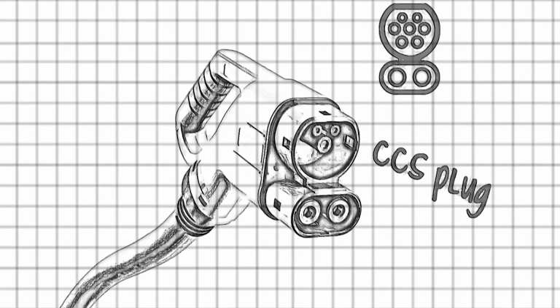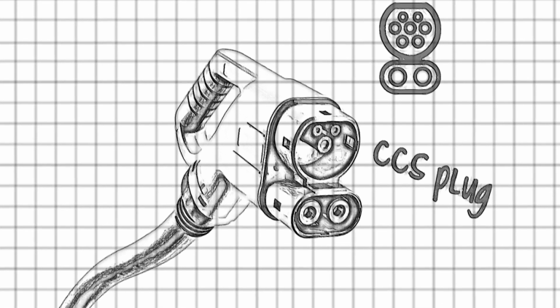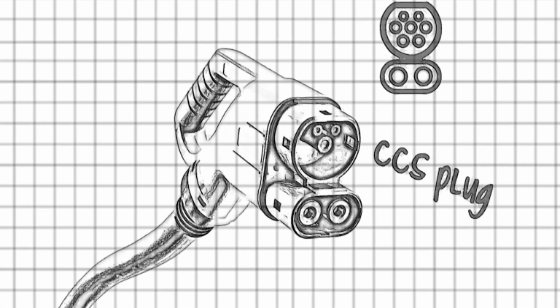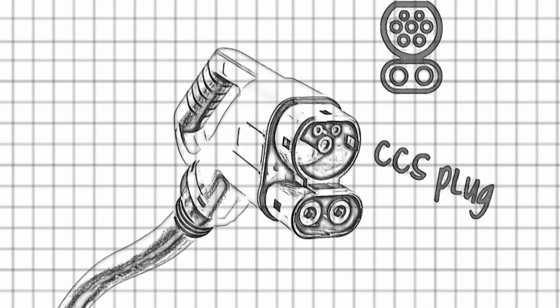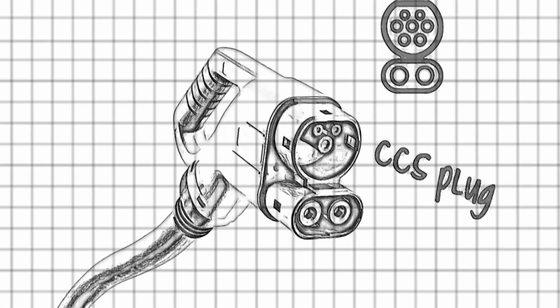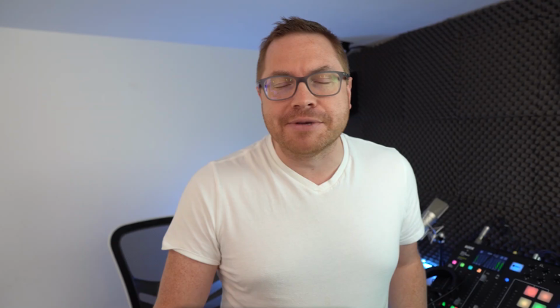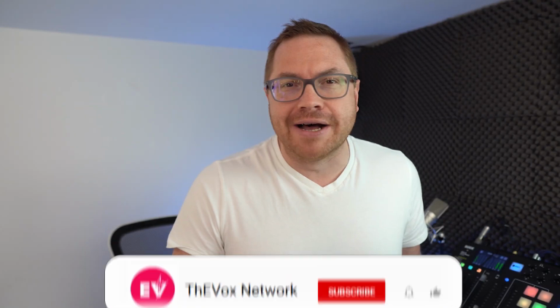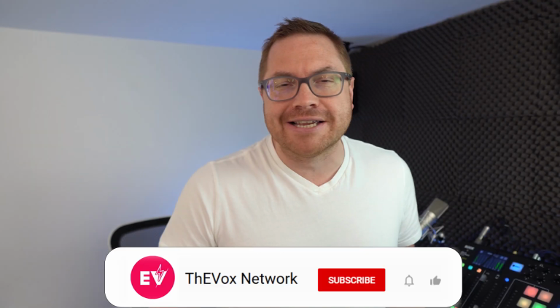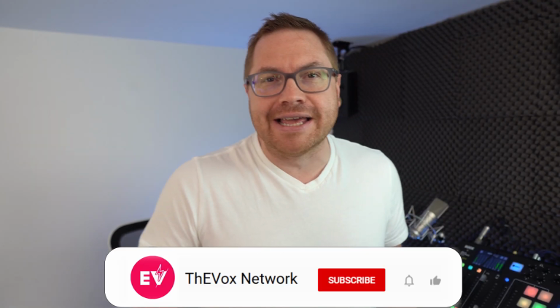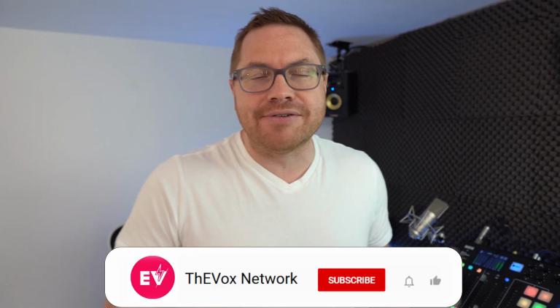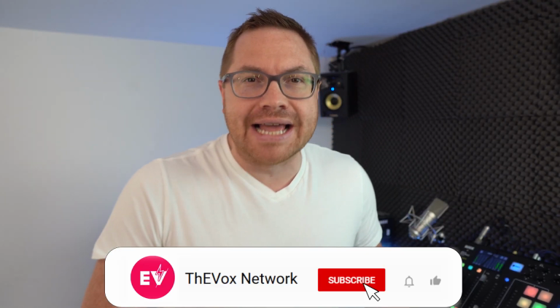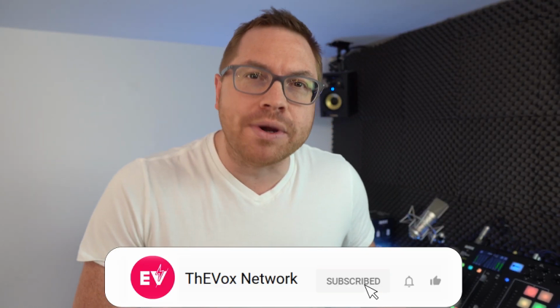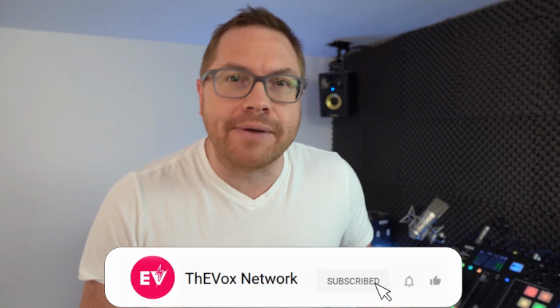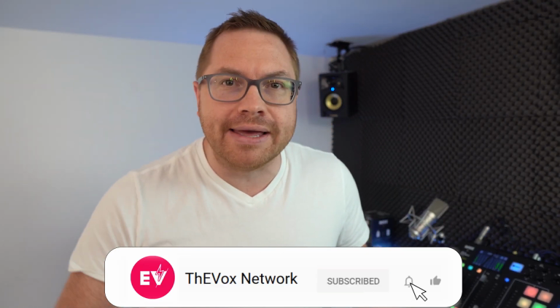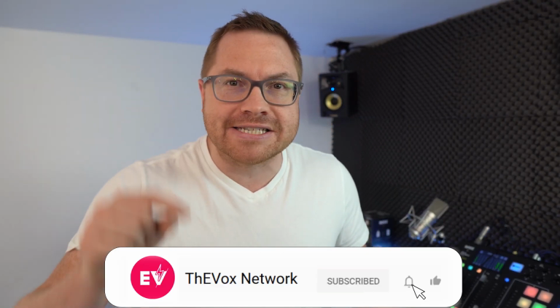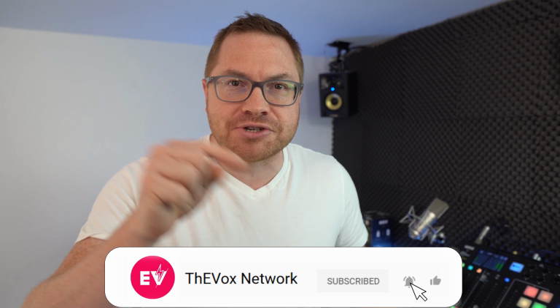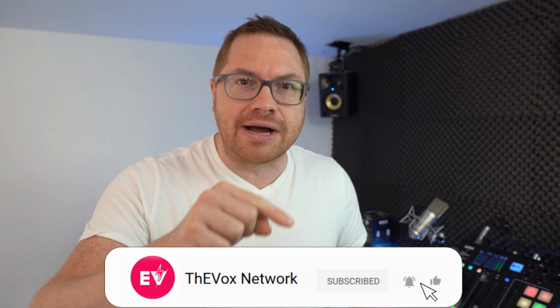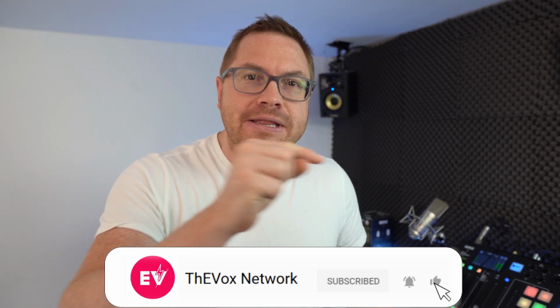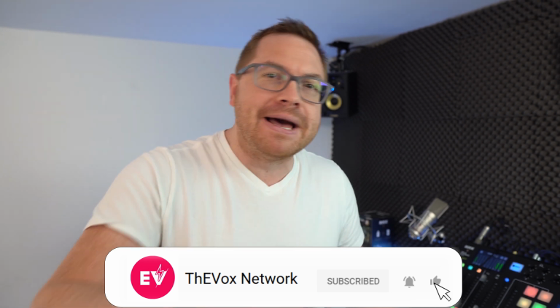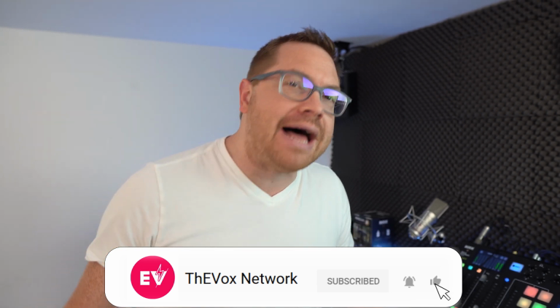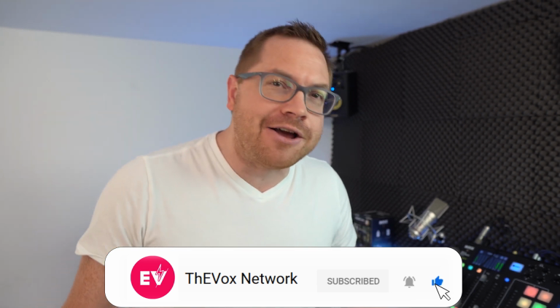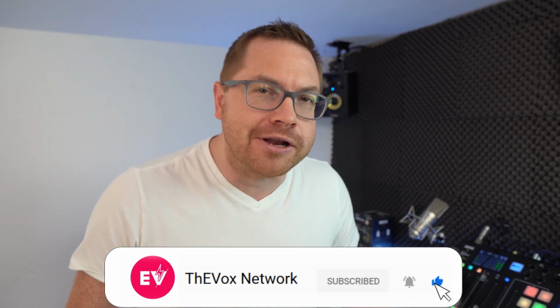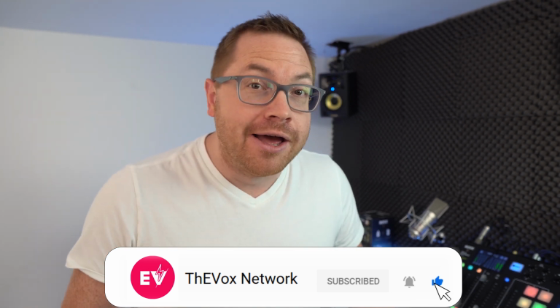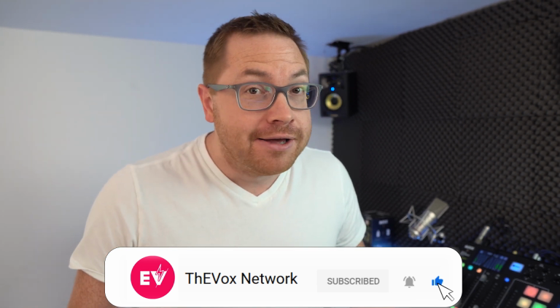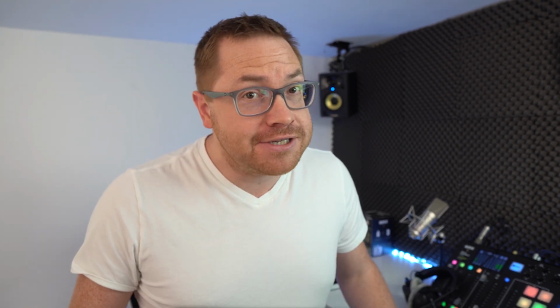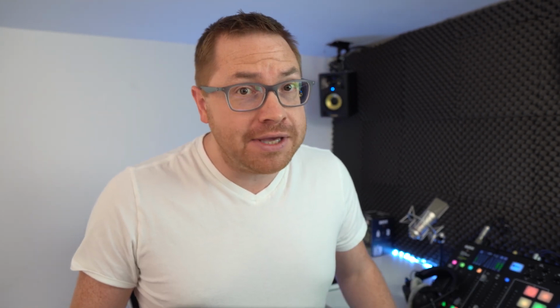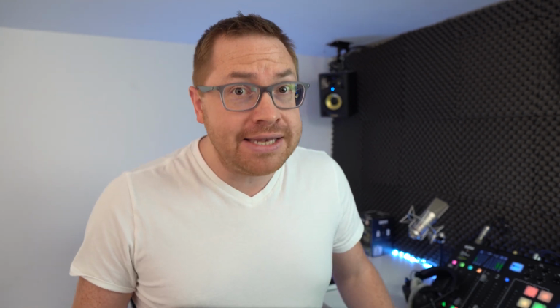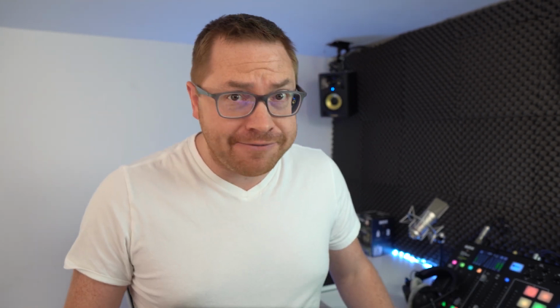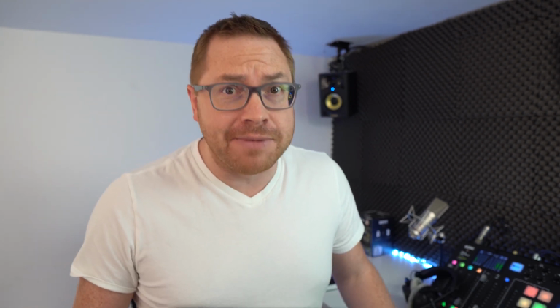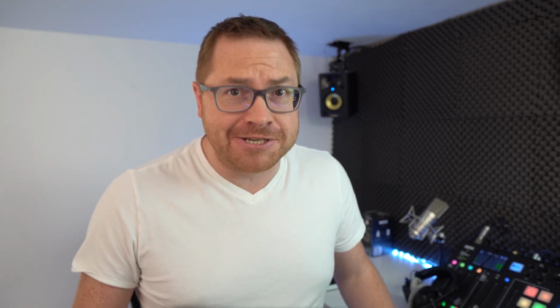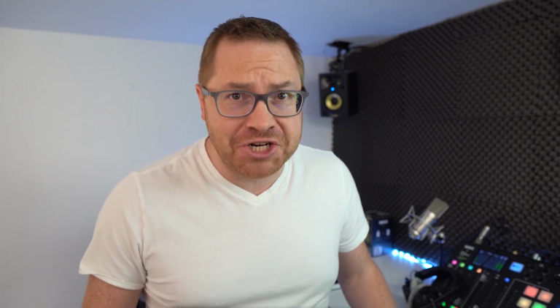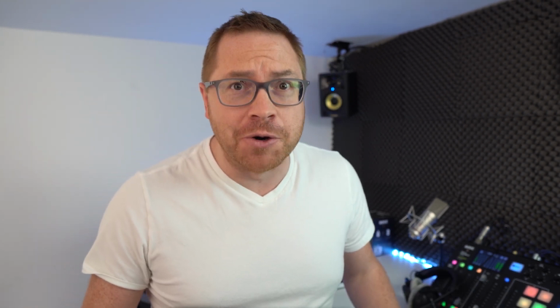Hello, welcome to the channel. My name is Martin Lee. If you like what we do here, hit subscribe and the bell icon so you never miss a show.